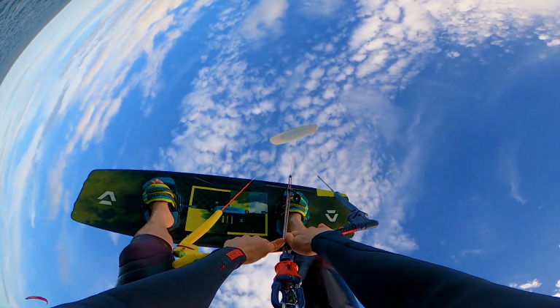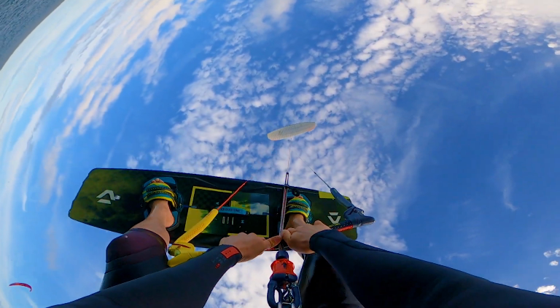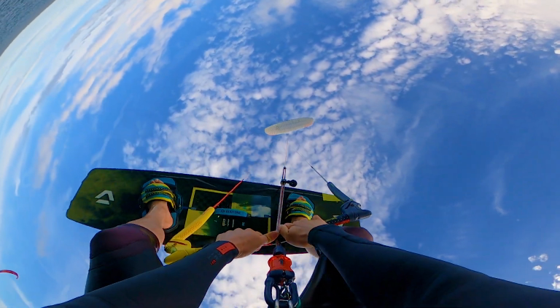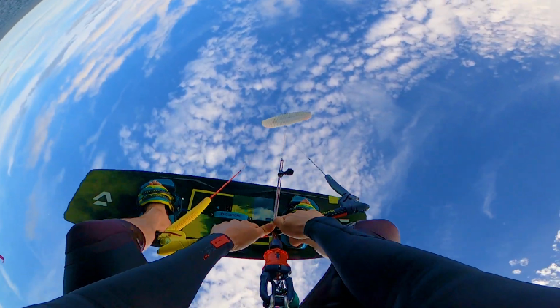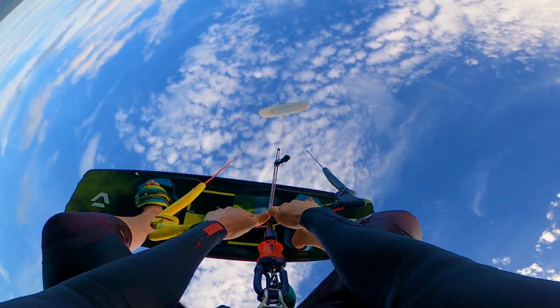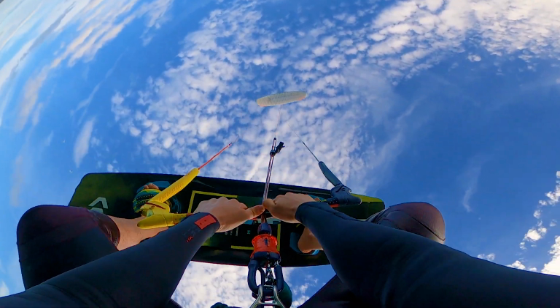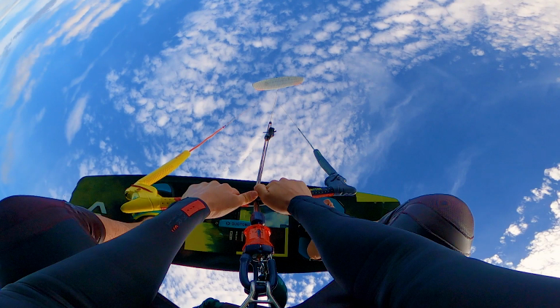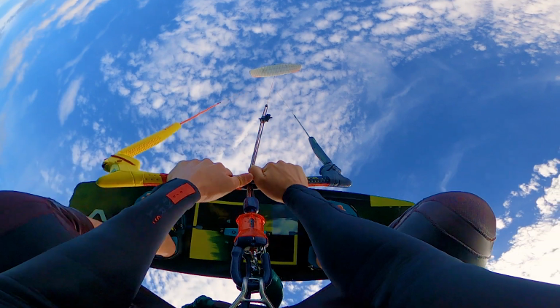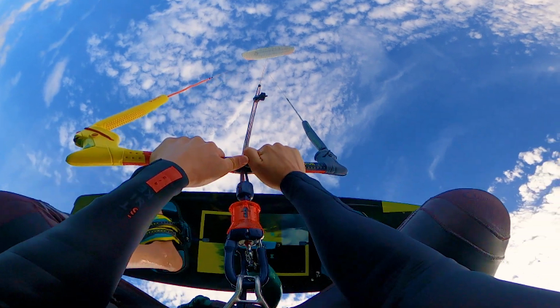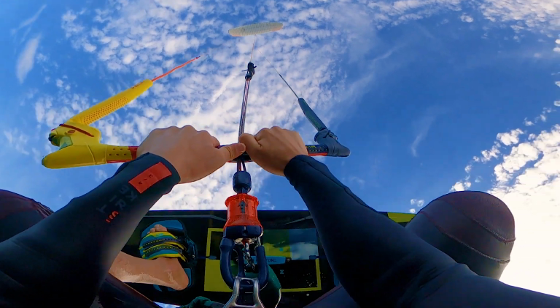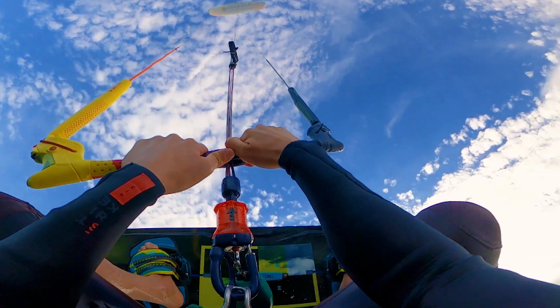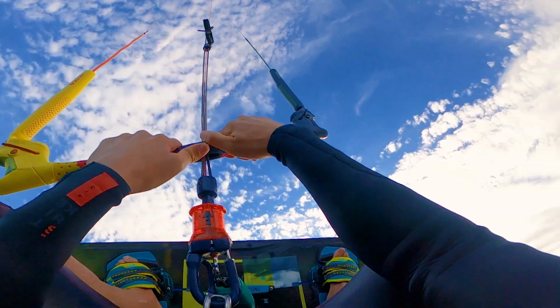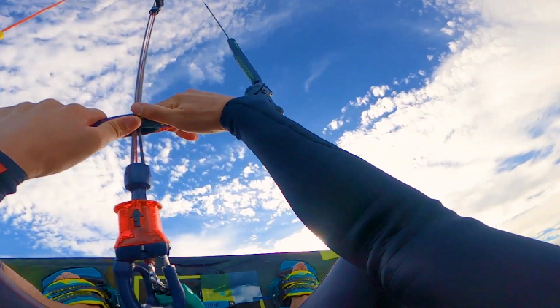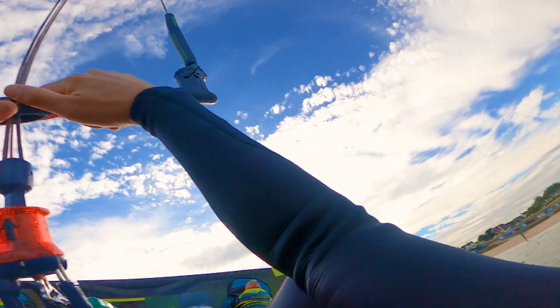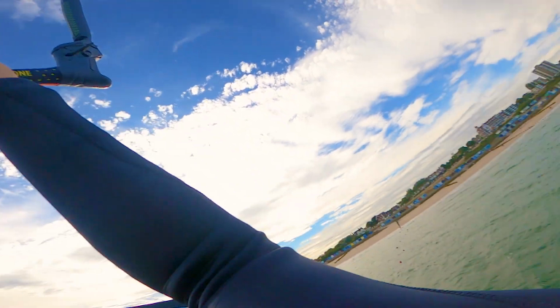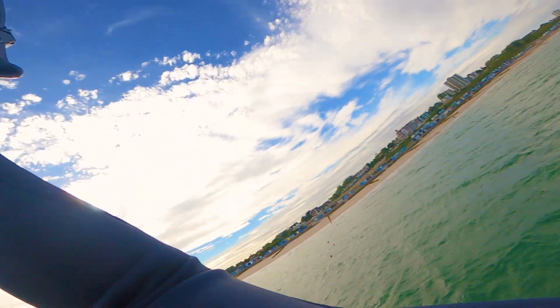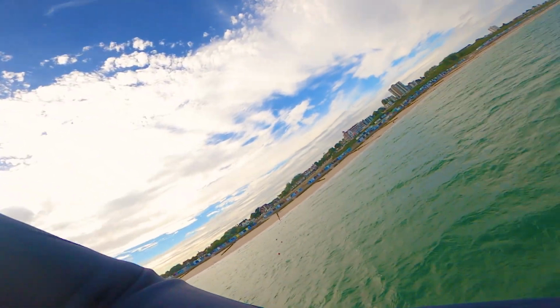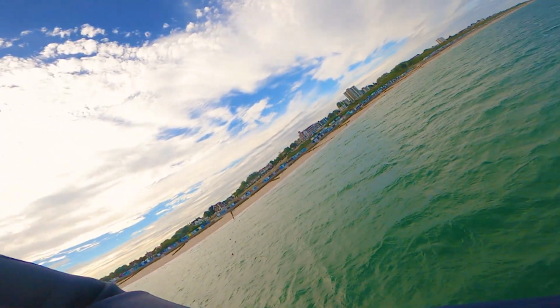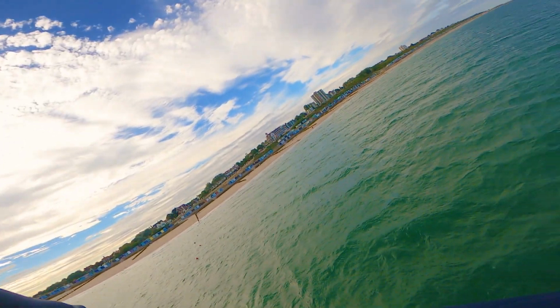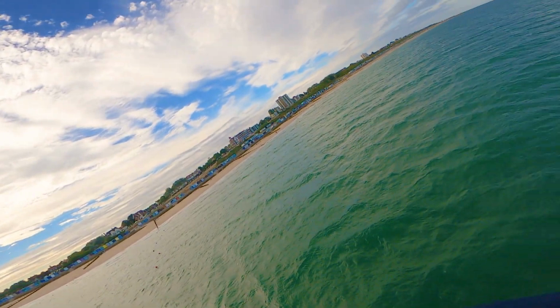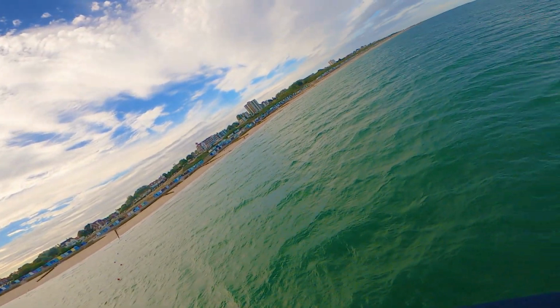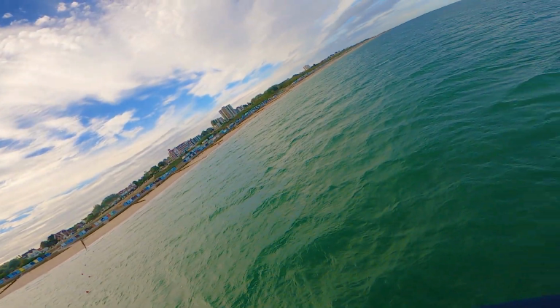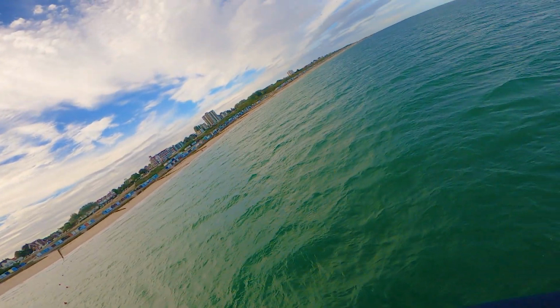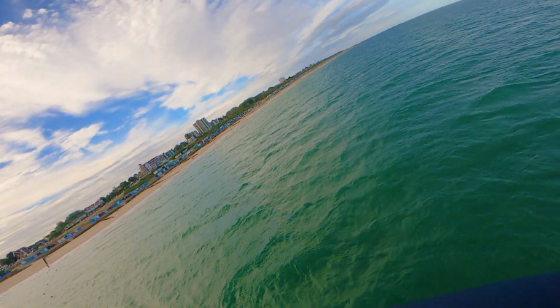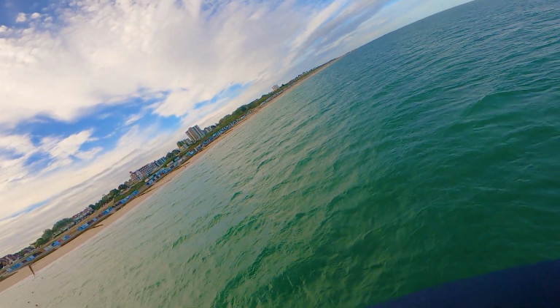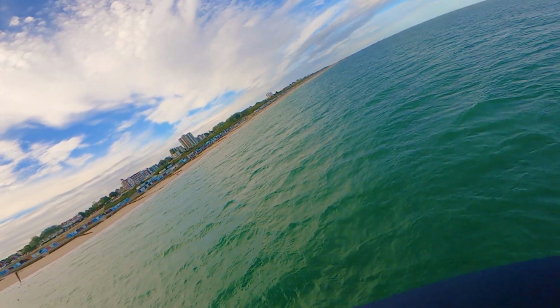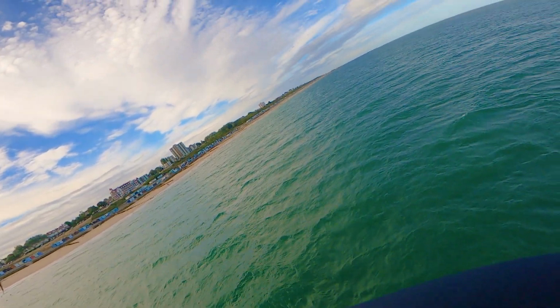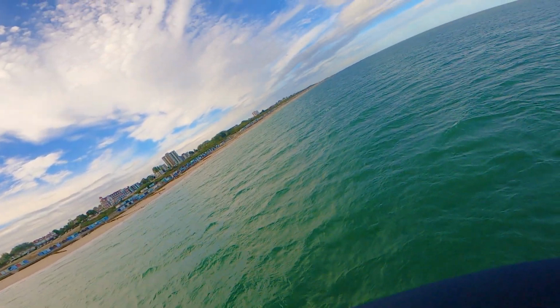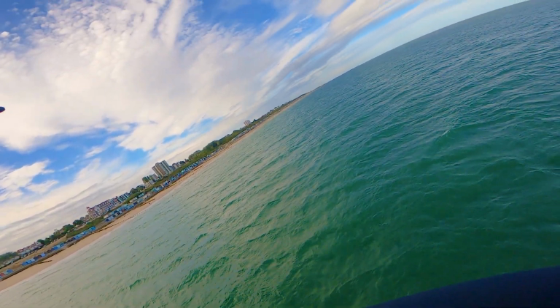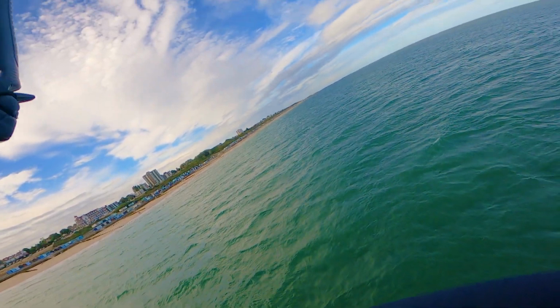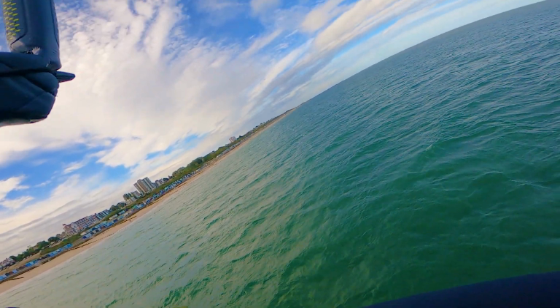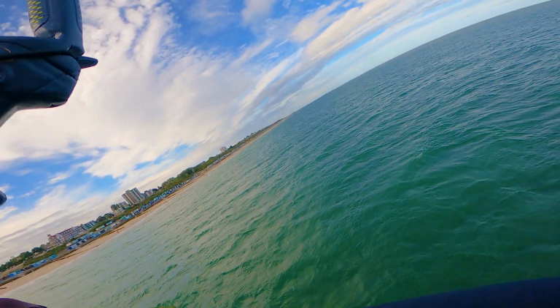Oh wow! Oh my goodness! It's high! It's so high!